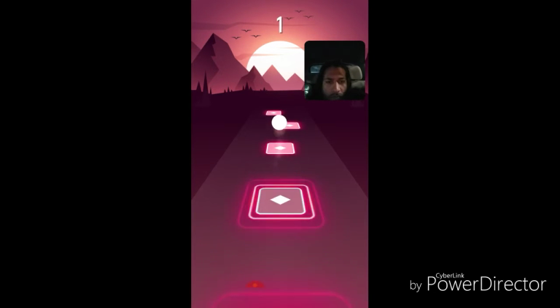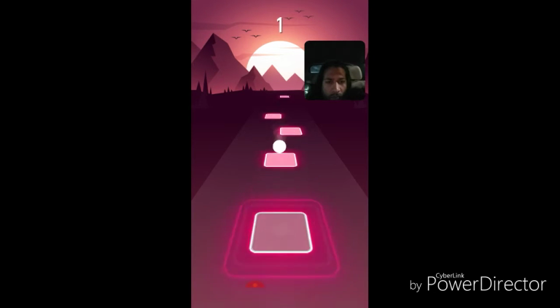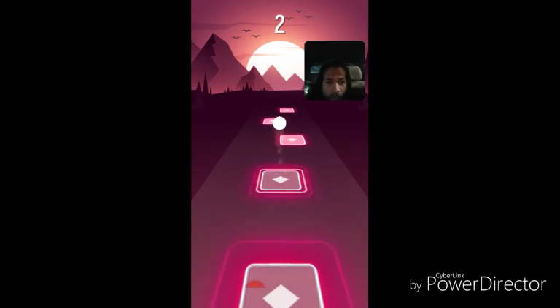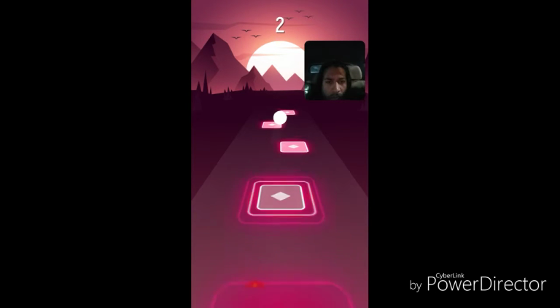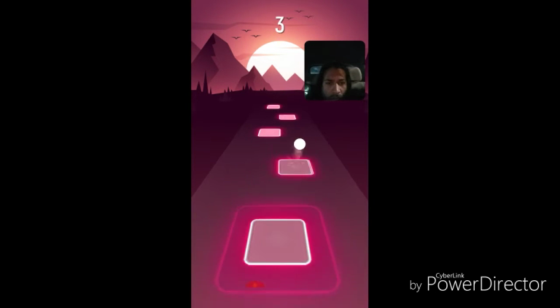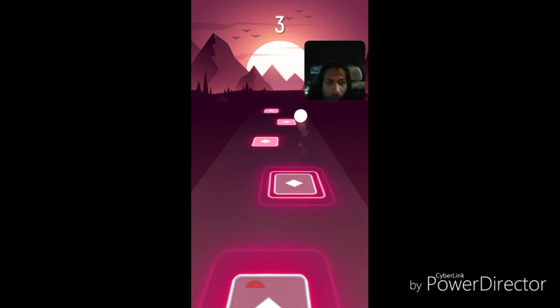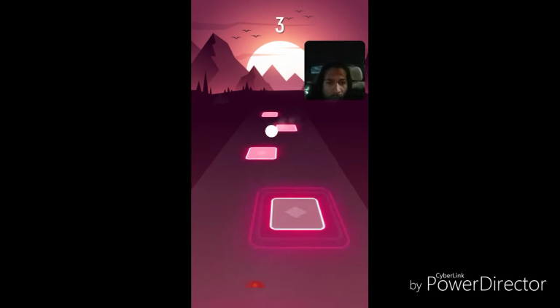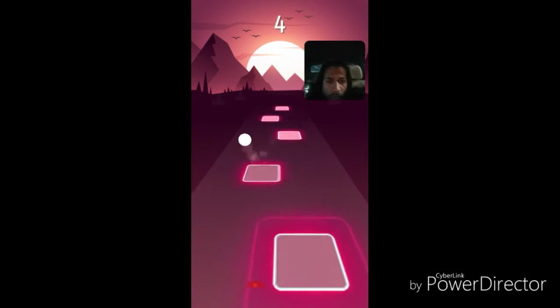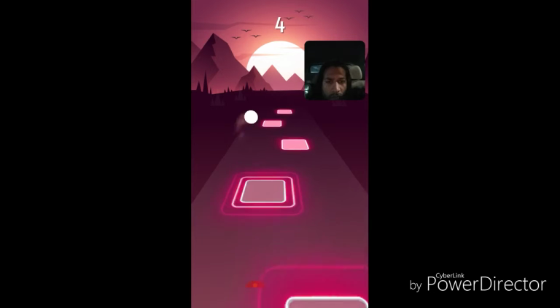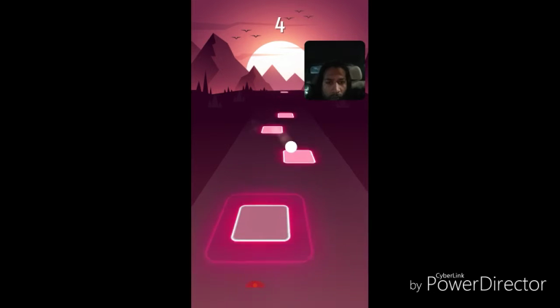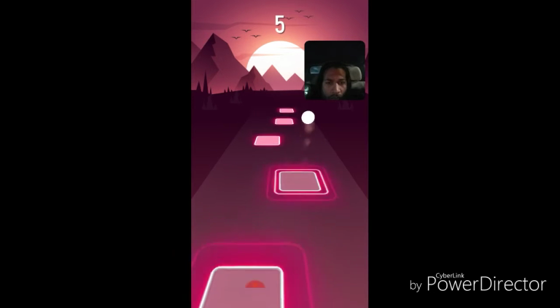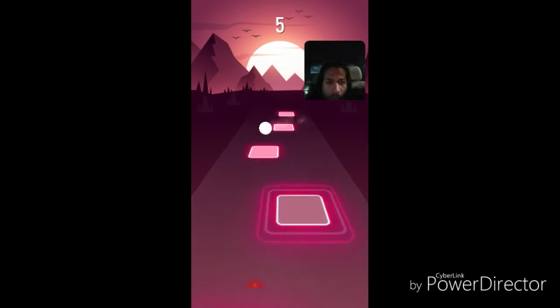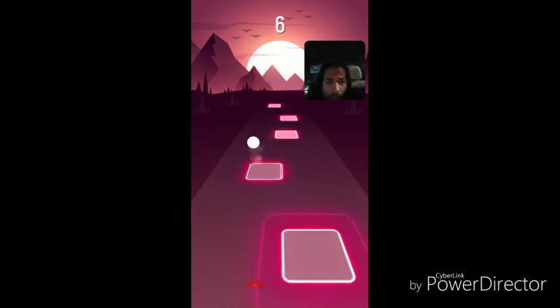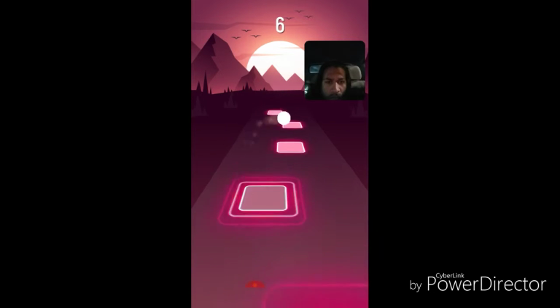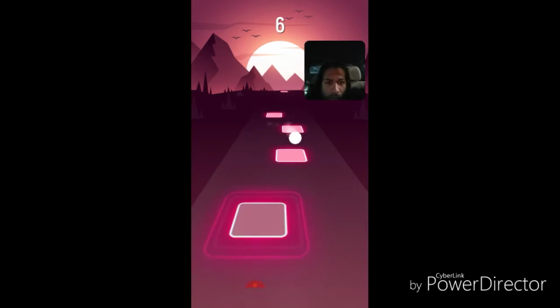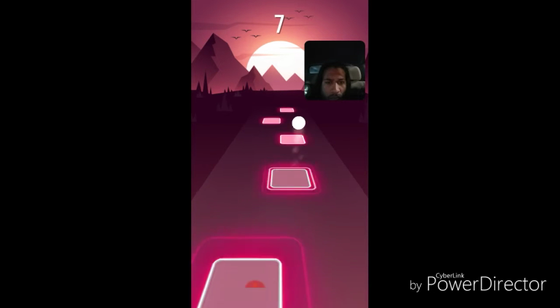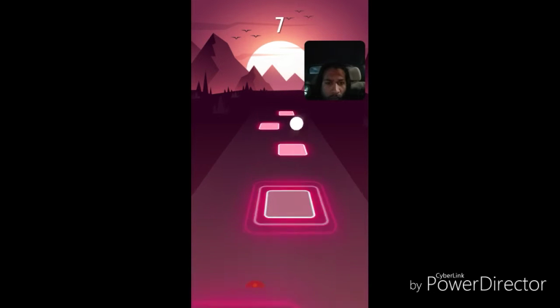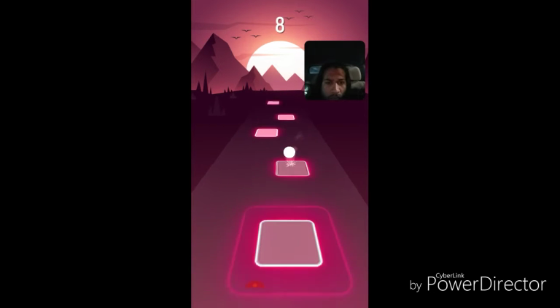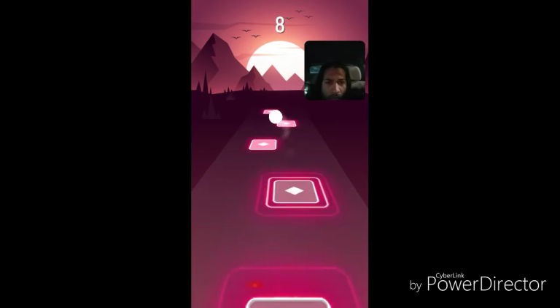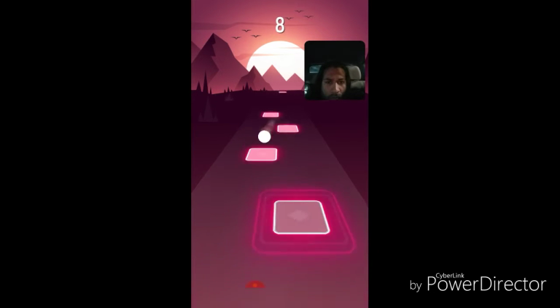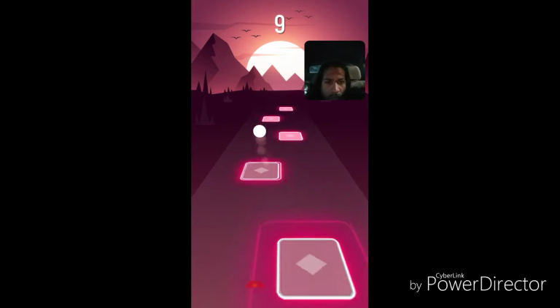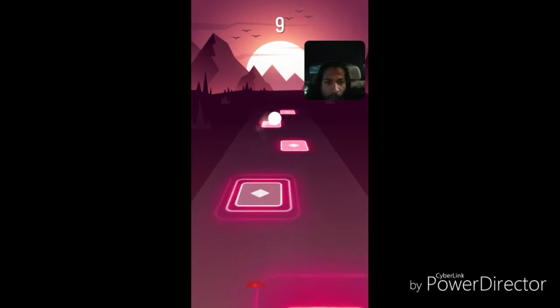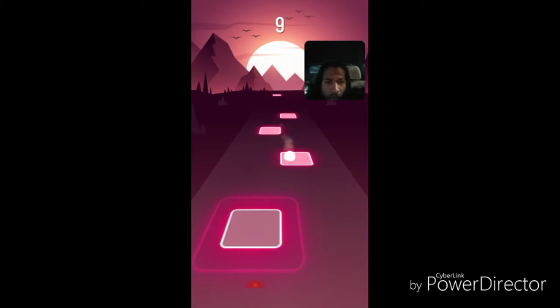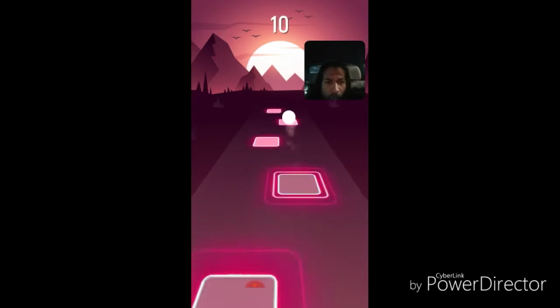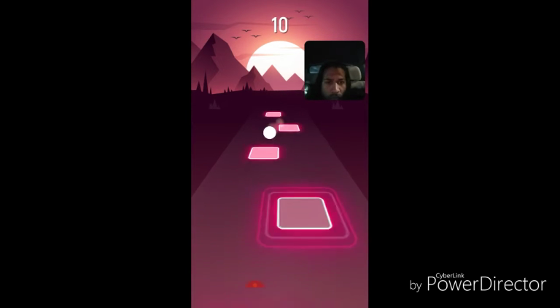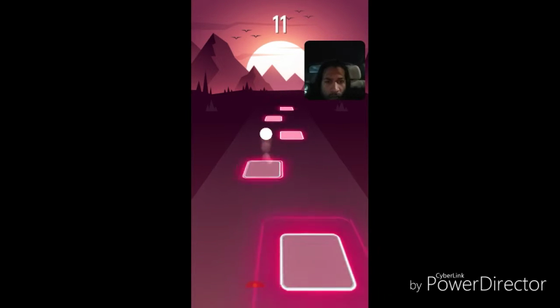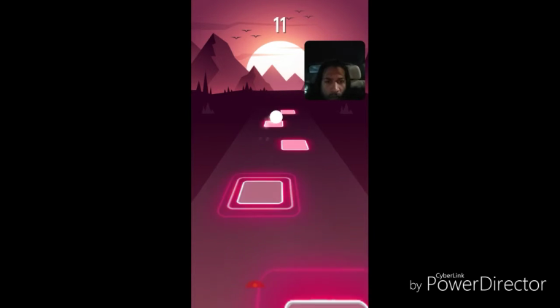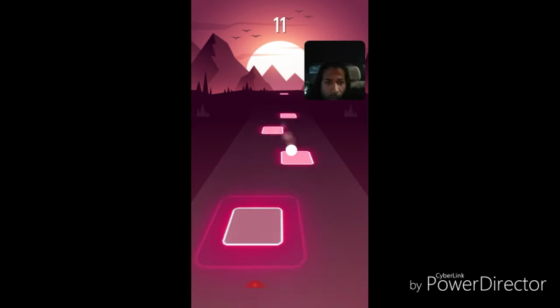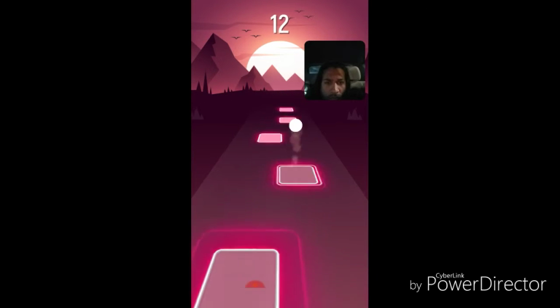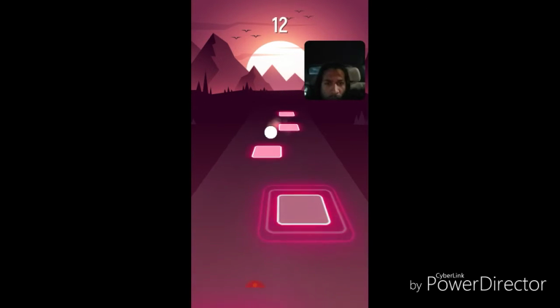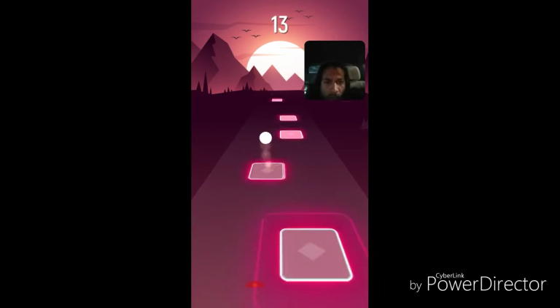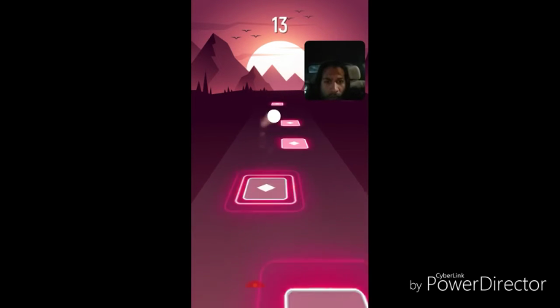Graphics are good though — pretty clean. Audio is really good. You can also play your own songs.